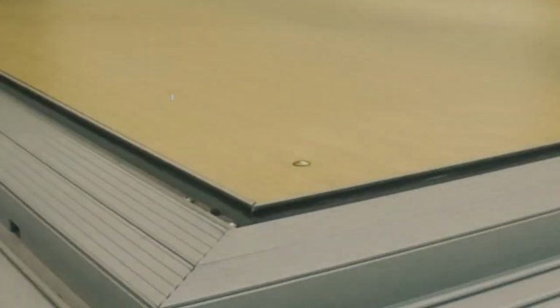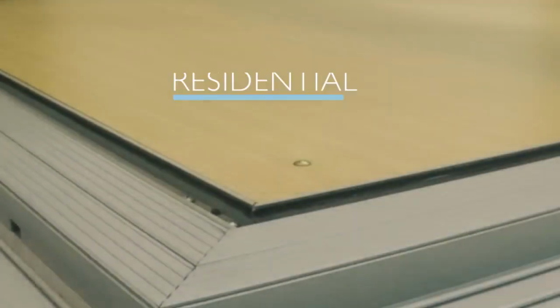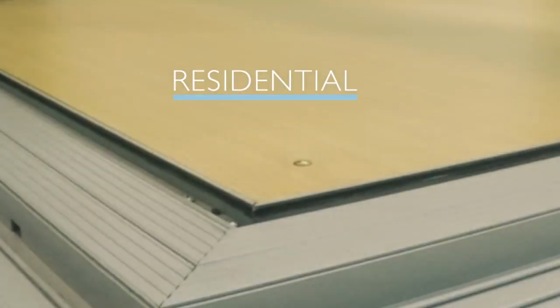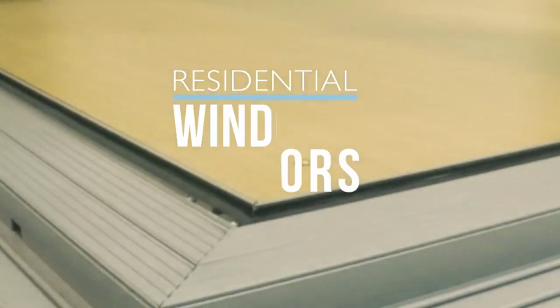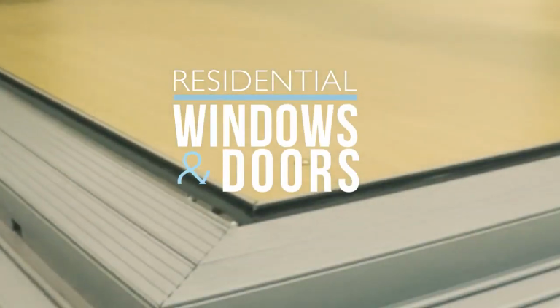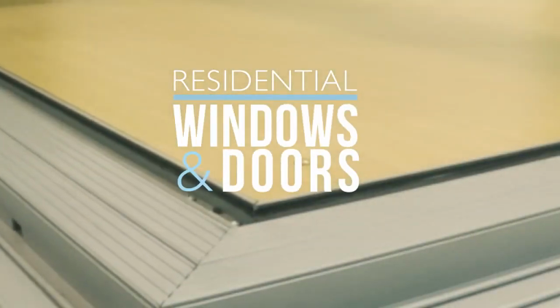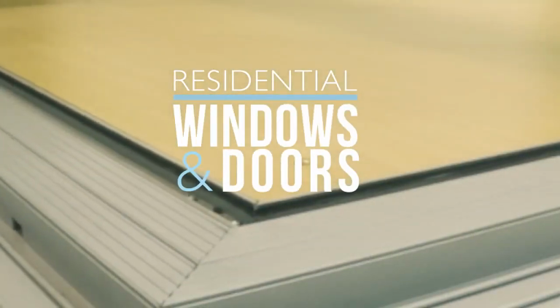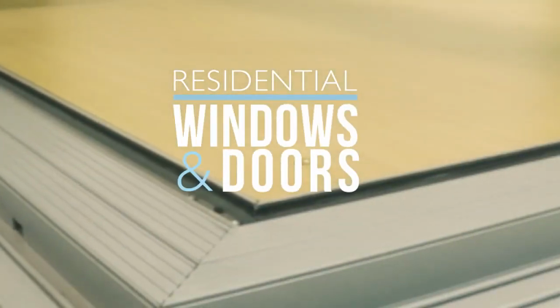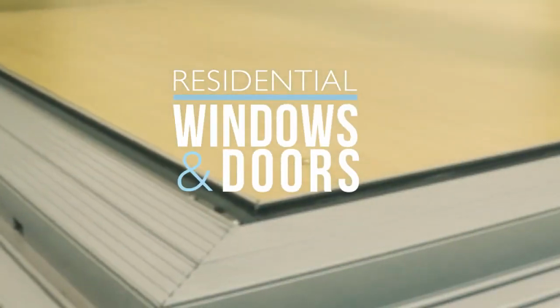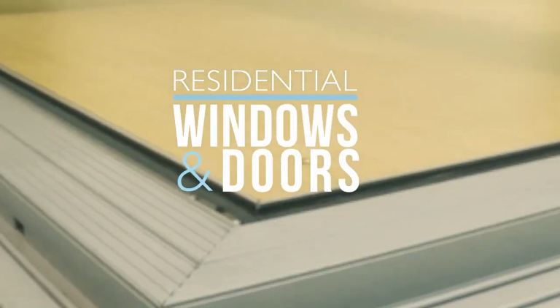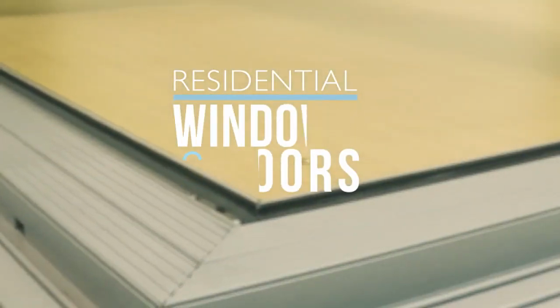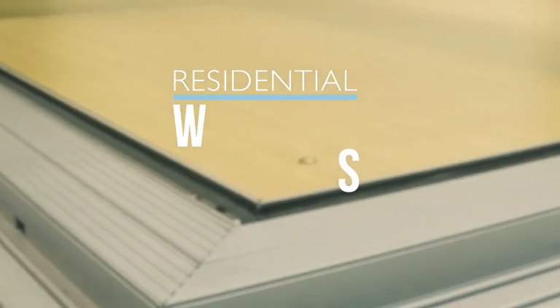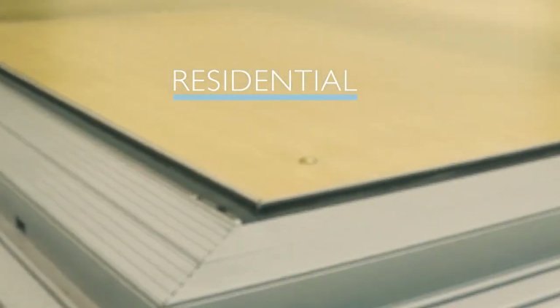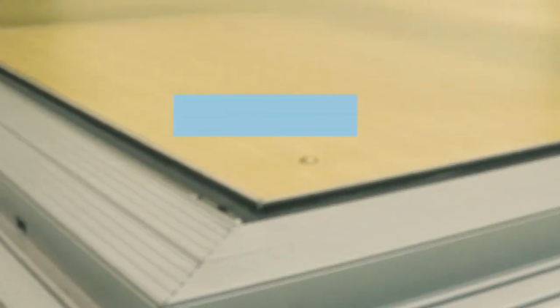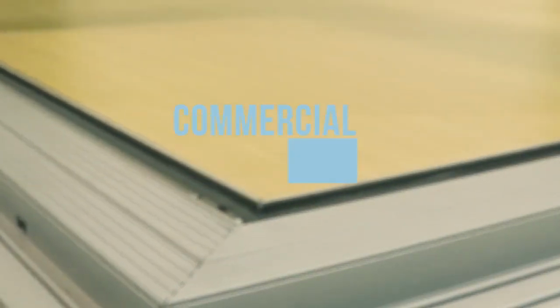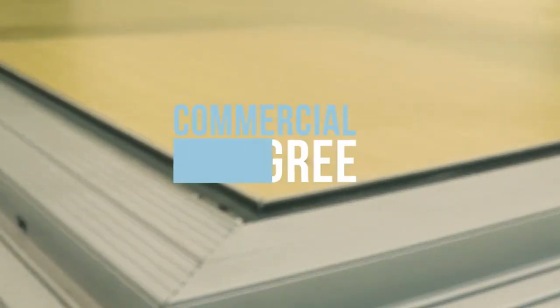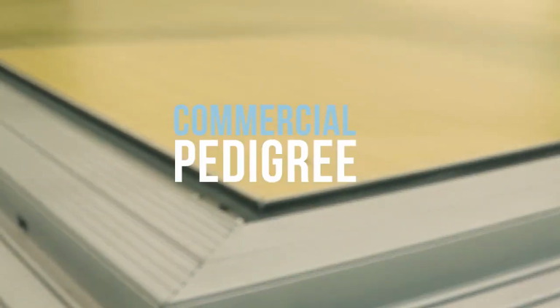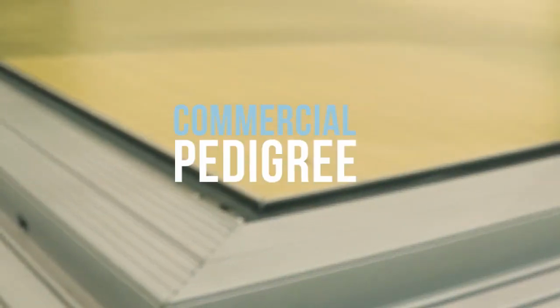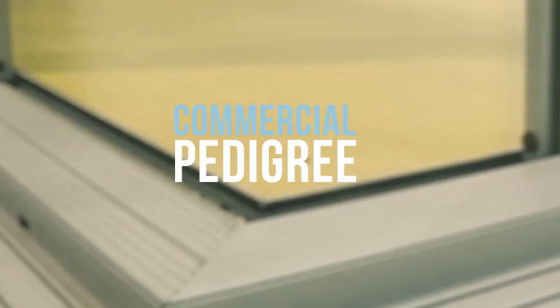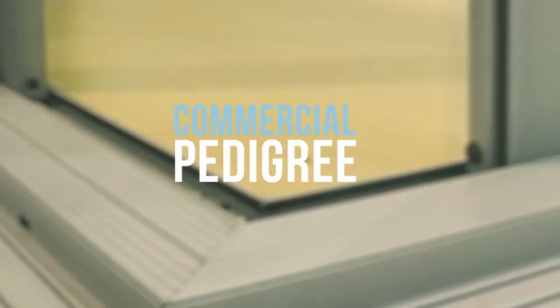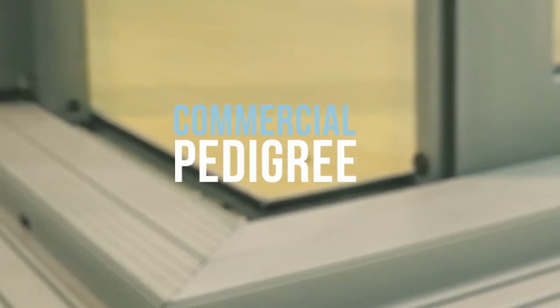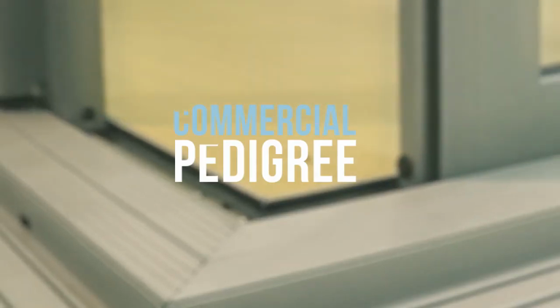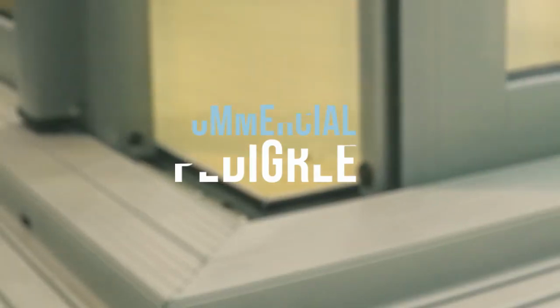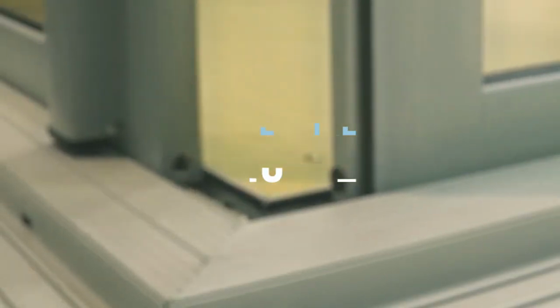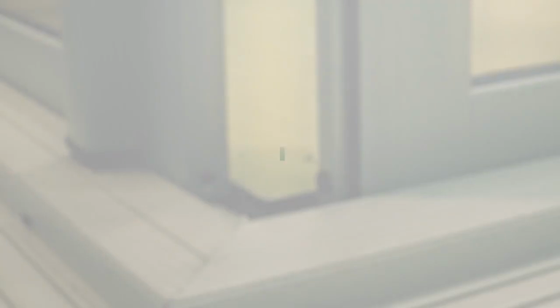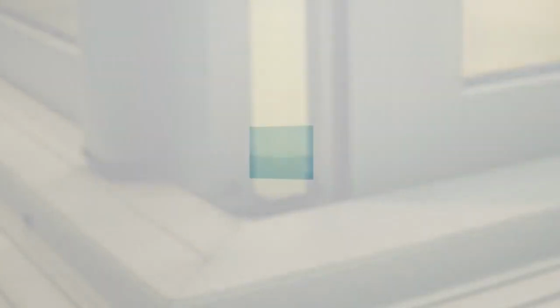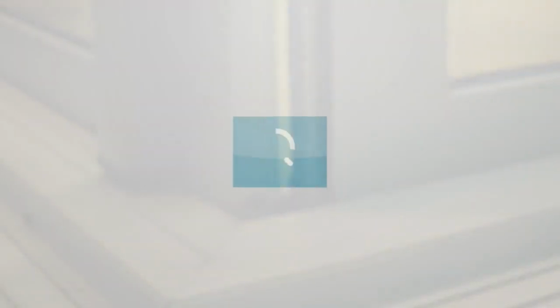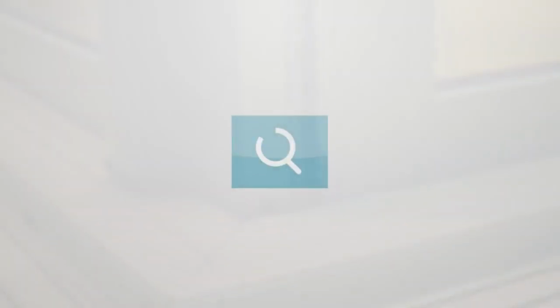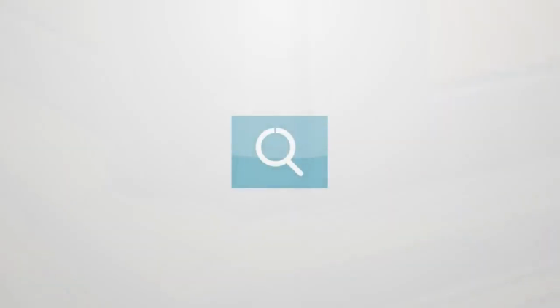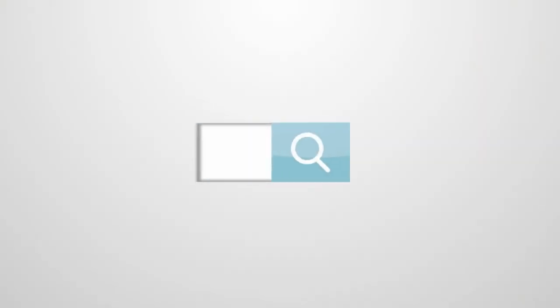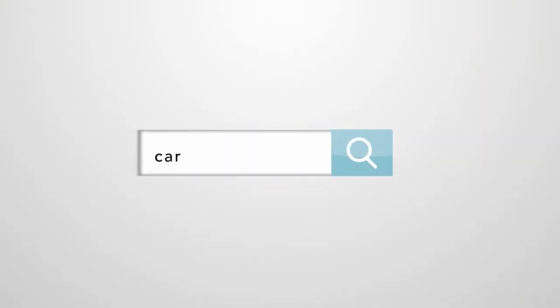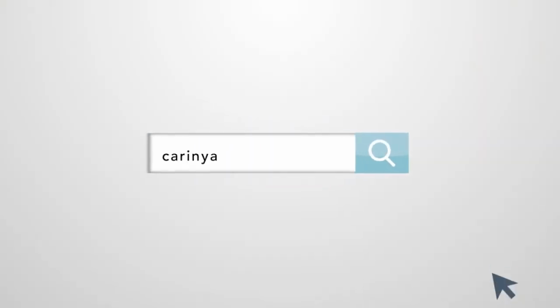The entire Carinya collection has been tested to meet Australian standards. Visit the Carinya website for more information.